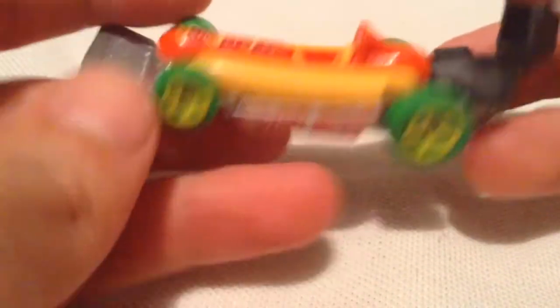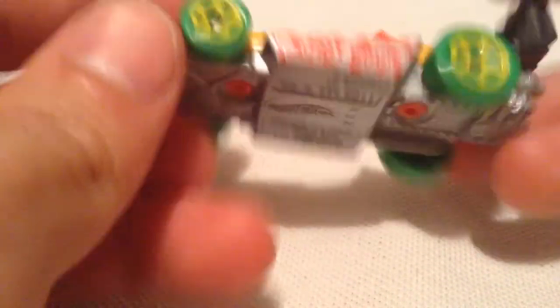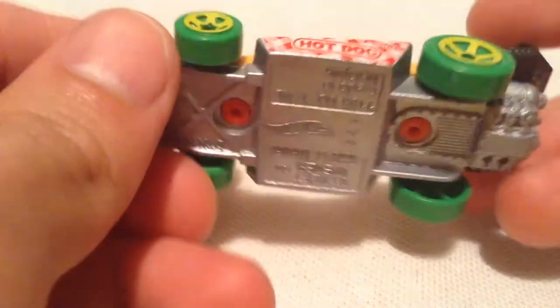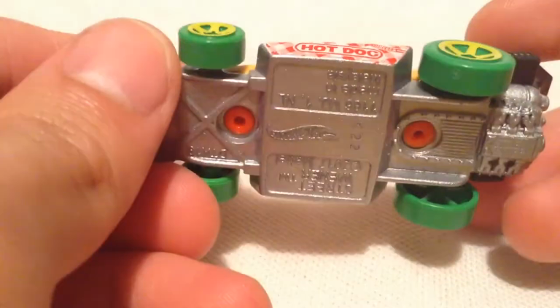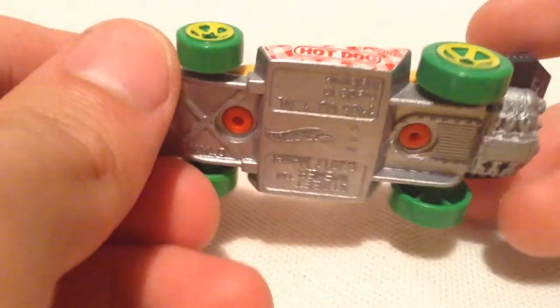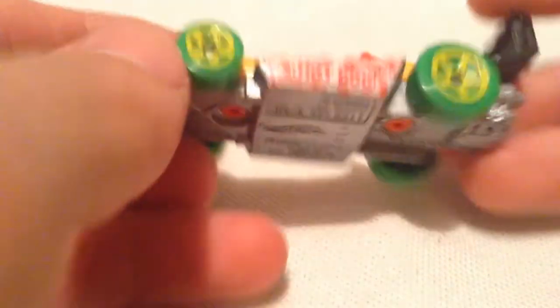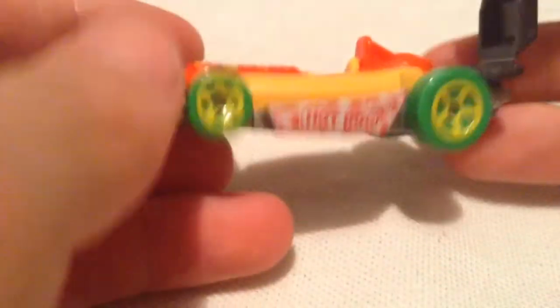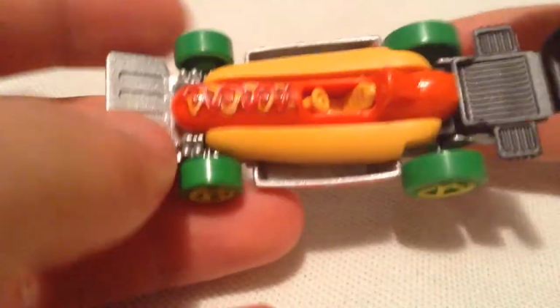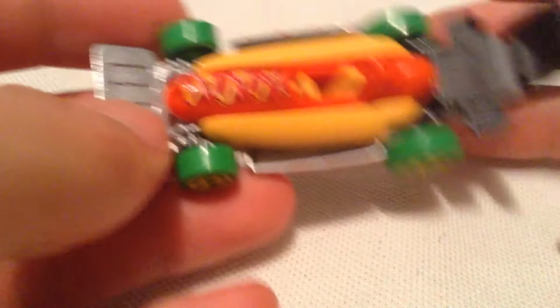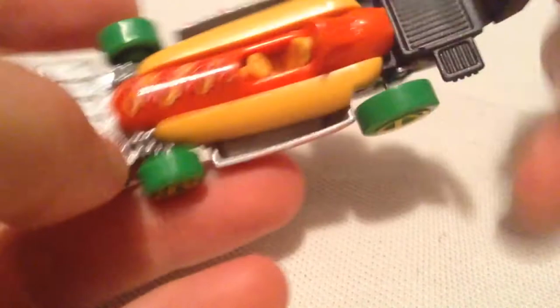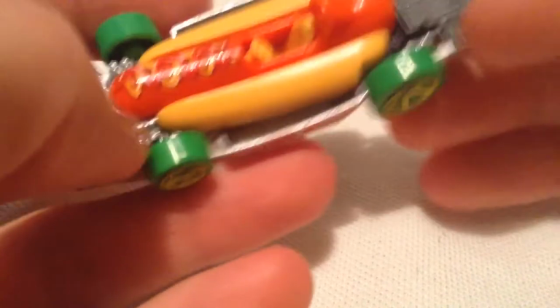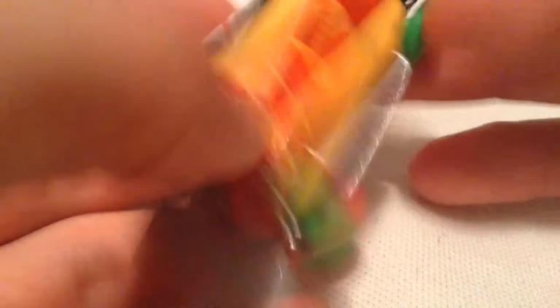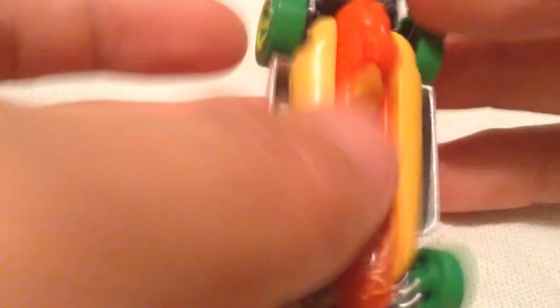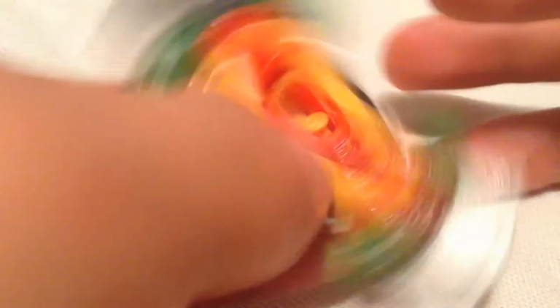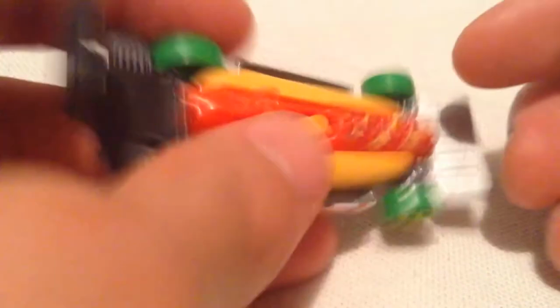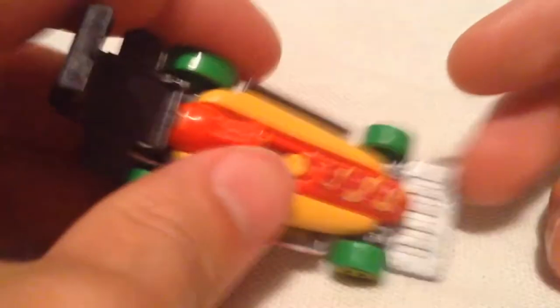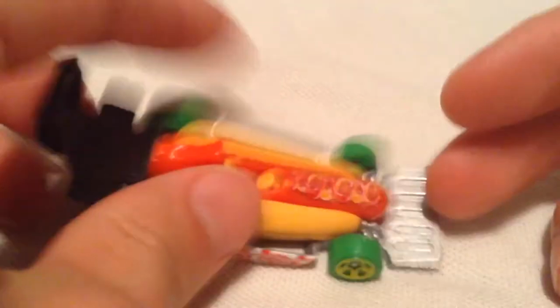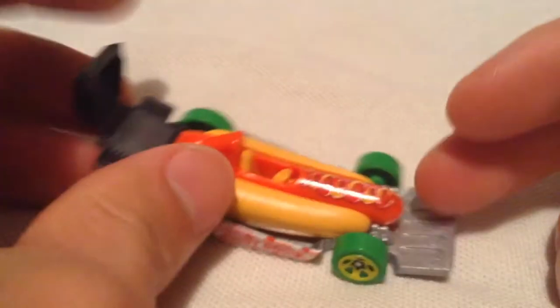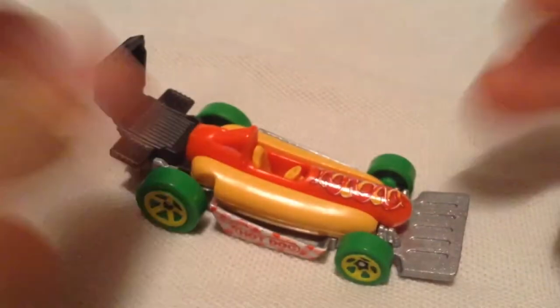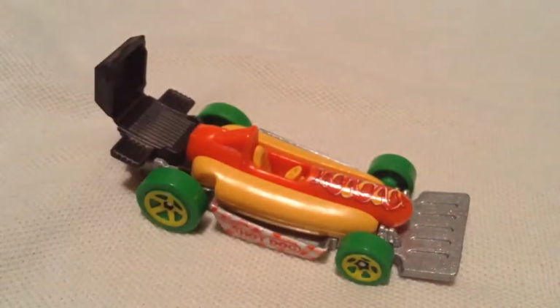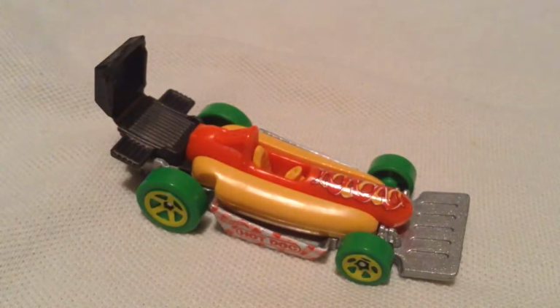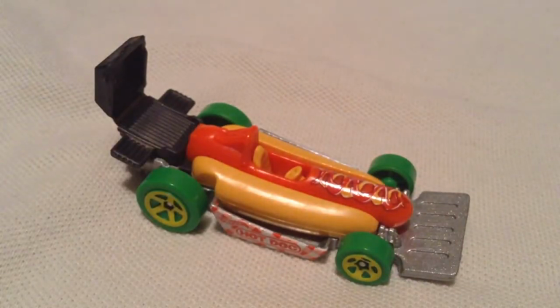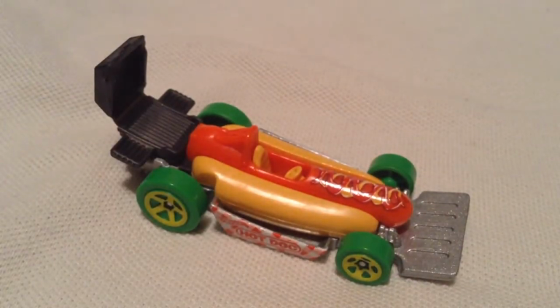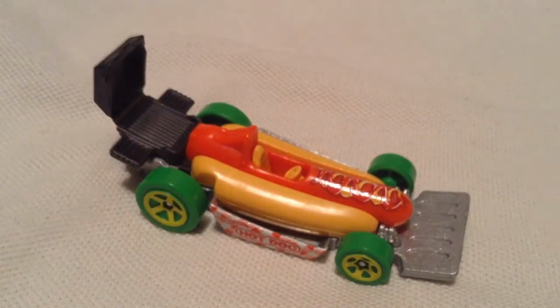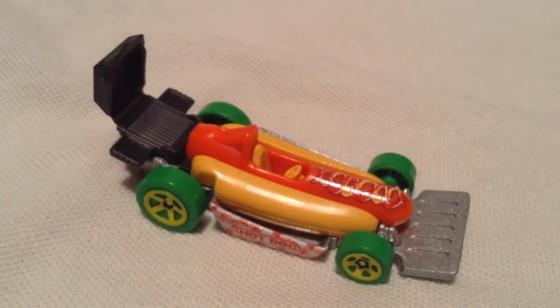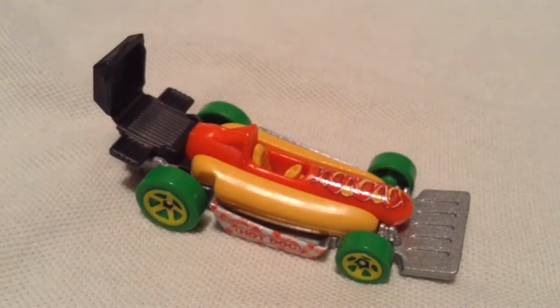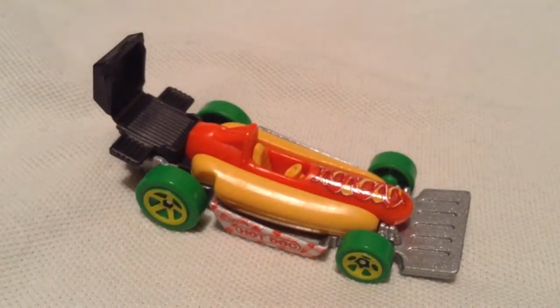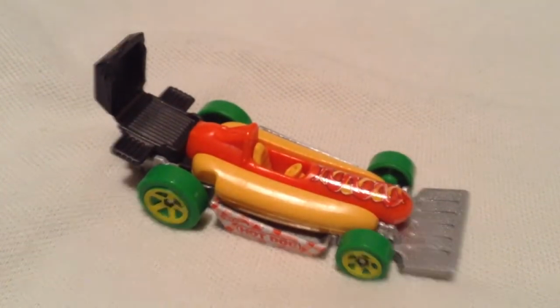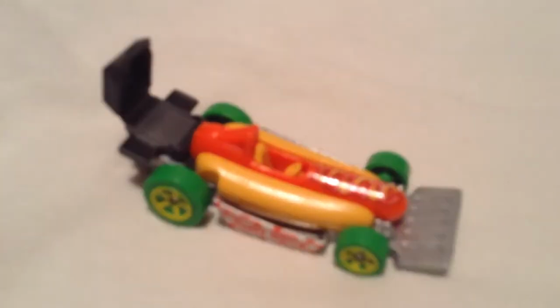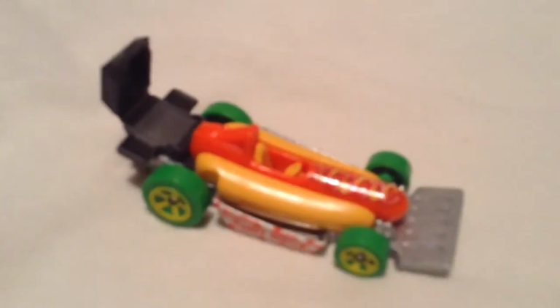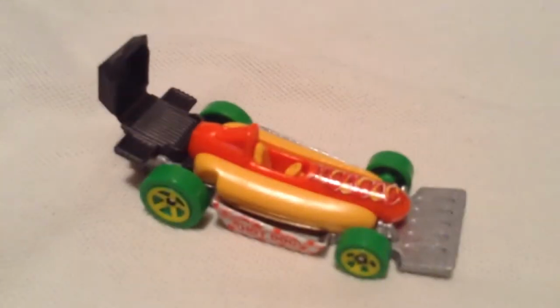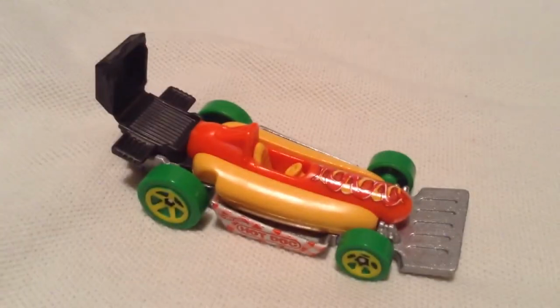Yeah, definitely a fun car. So there you have it. Thanks for watching. Please check out my other videos and keep collecting.